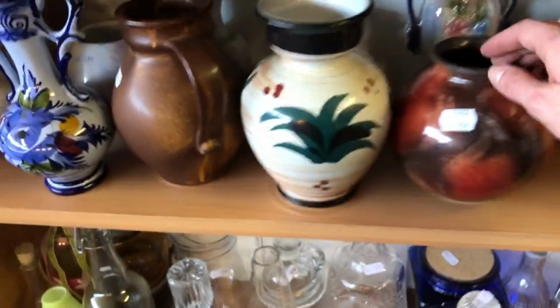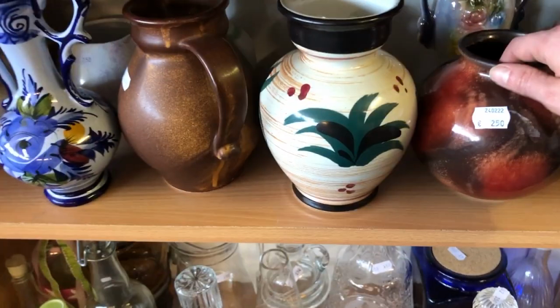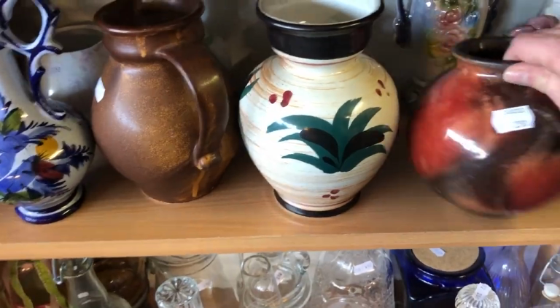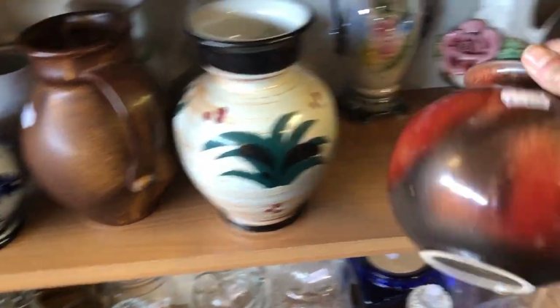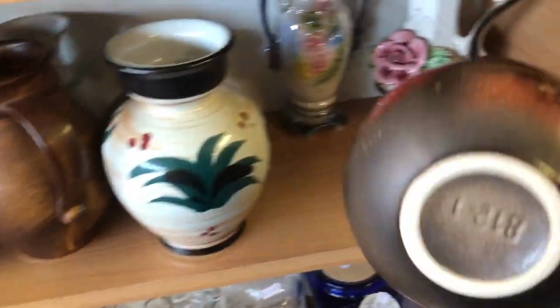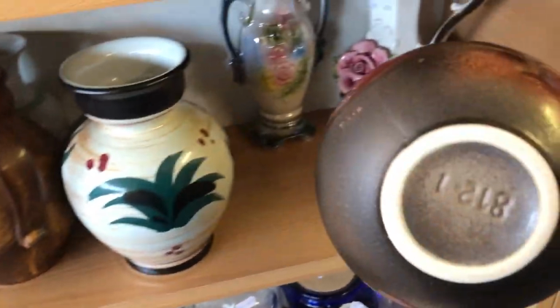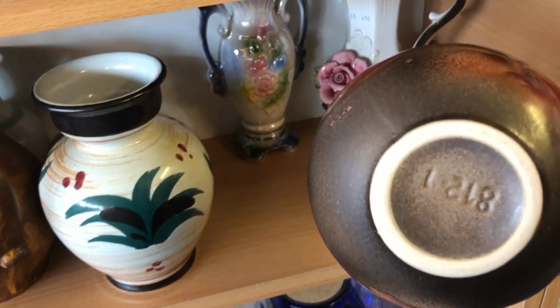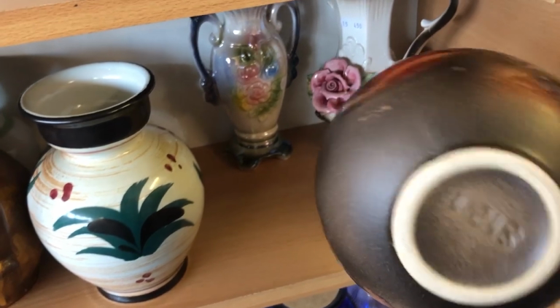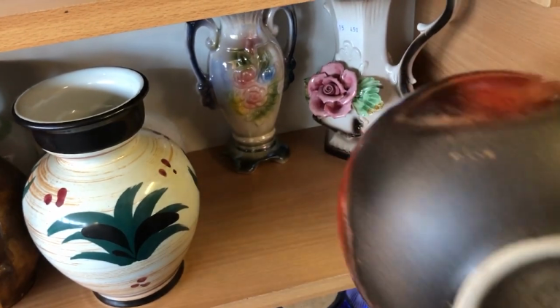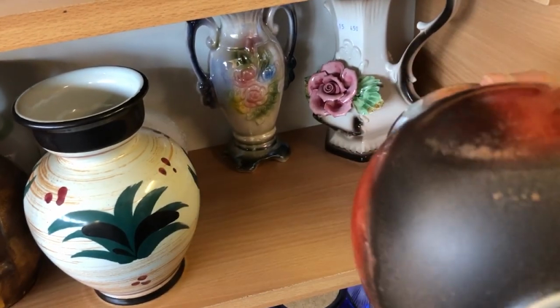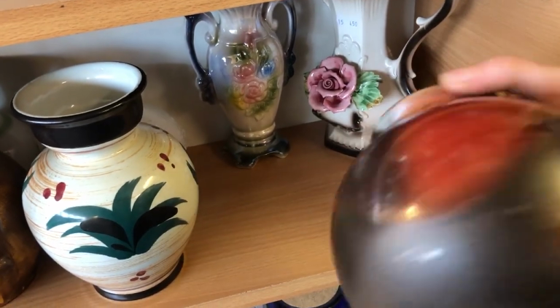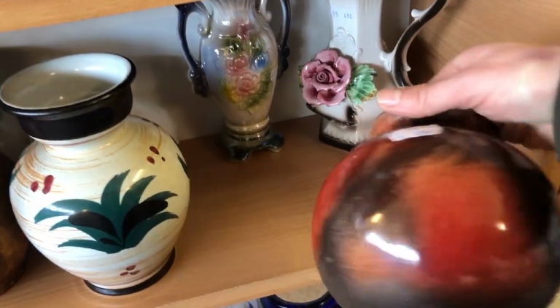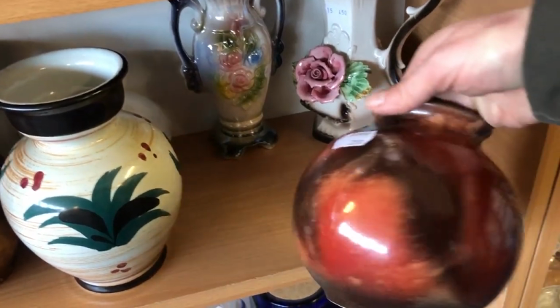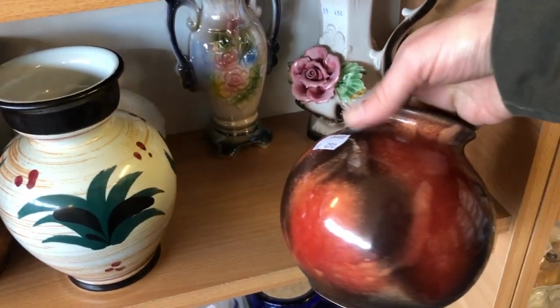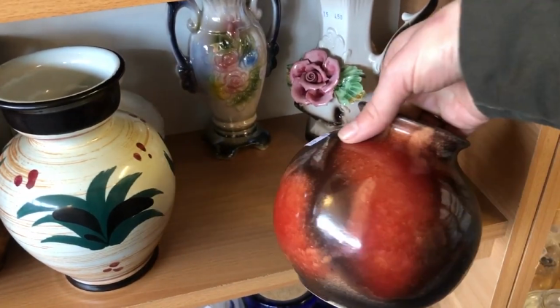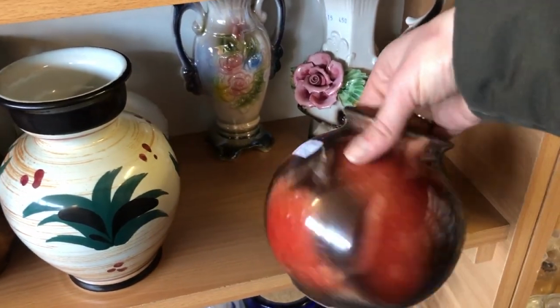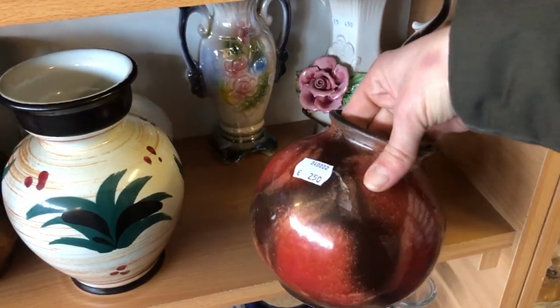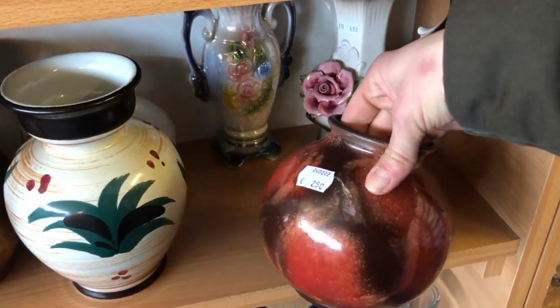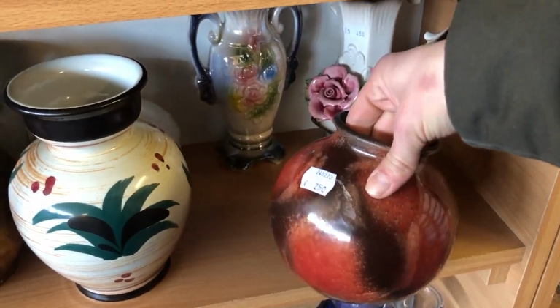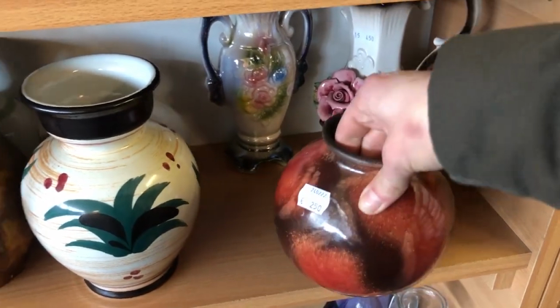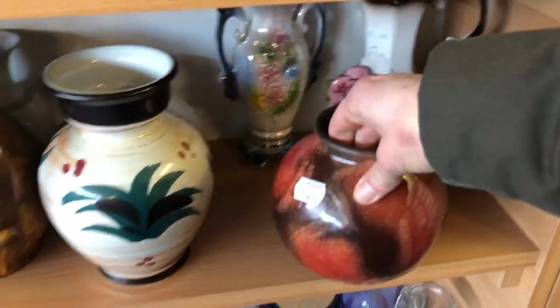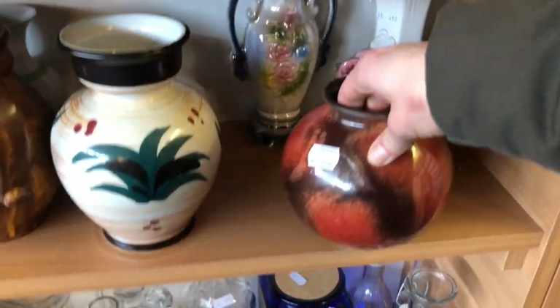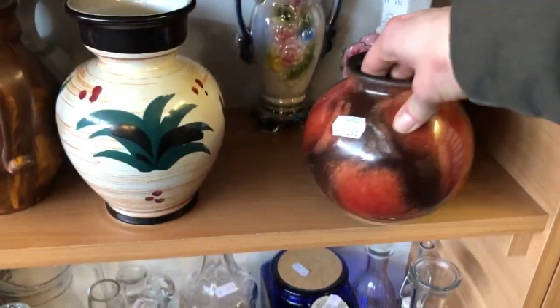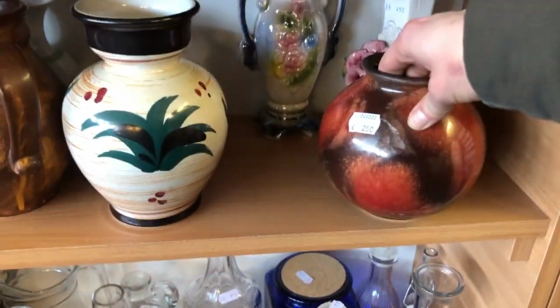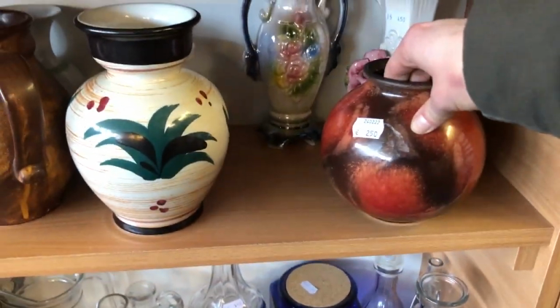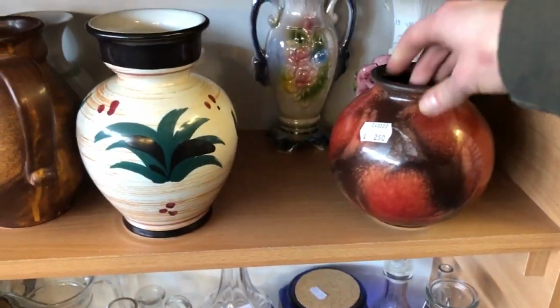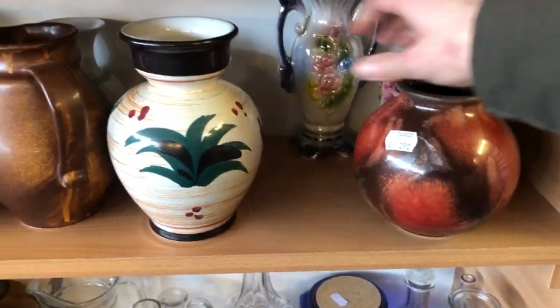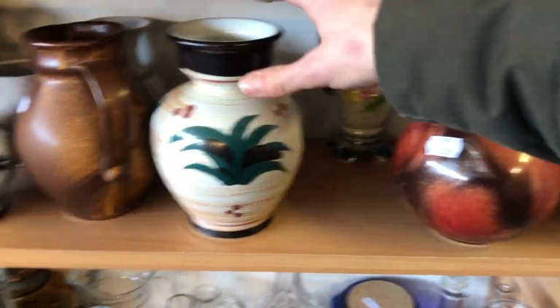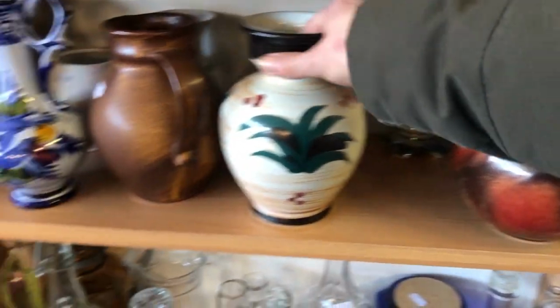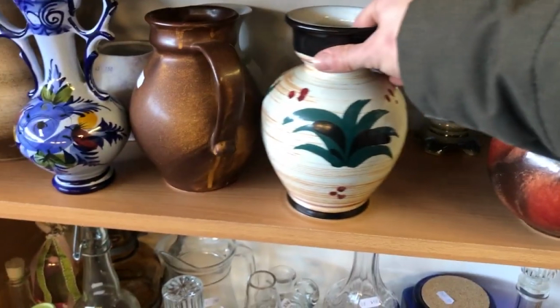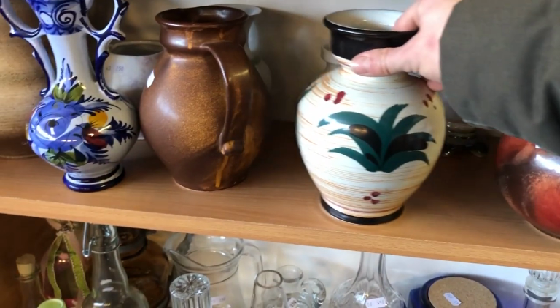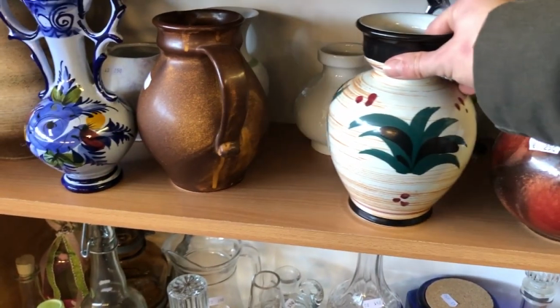I didn't pick up any of these vases — and maybe I should have — but I held out for some more unique items that day.